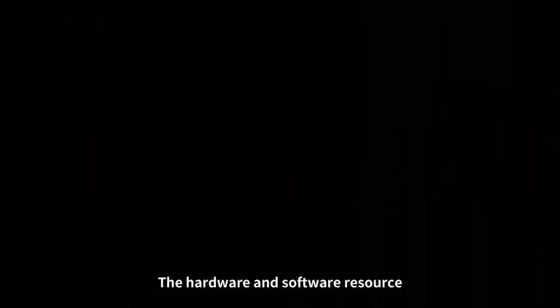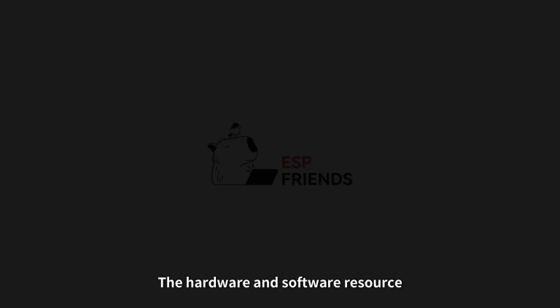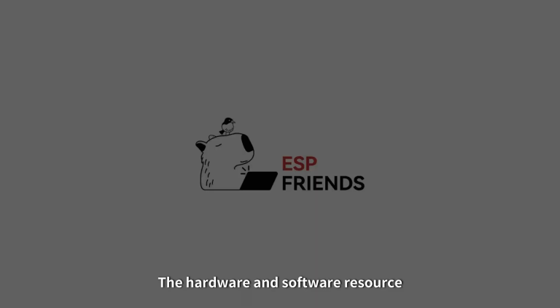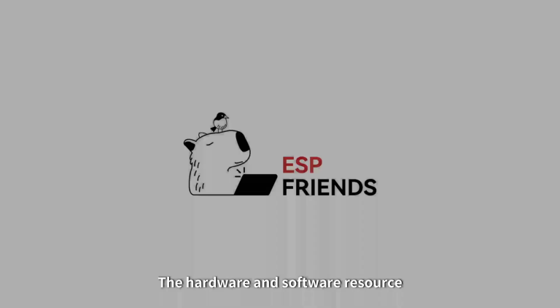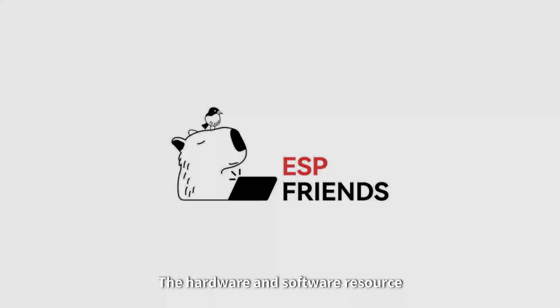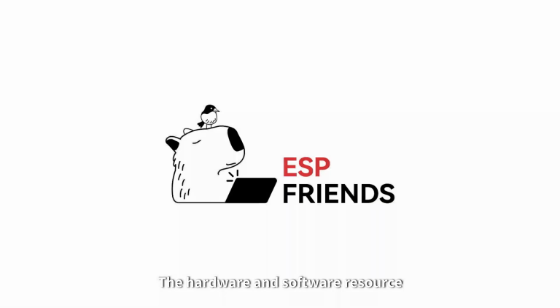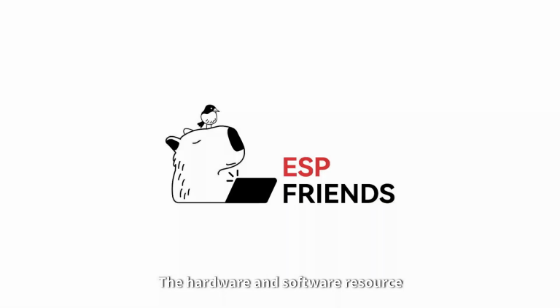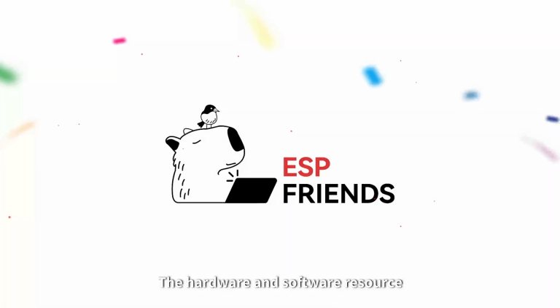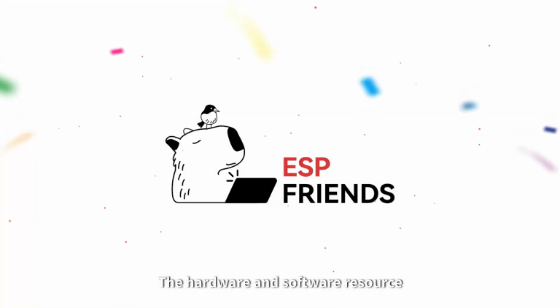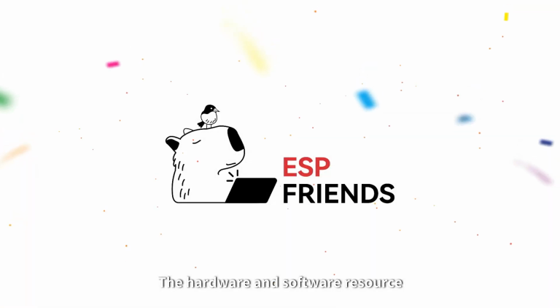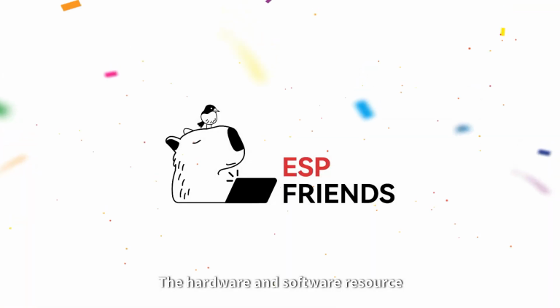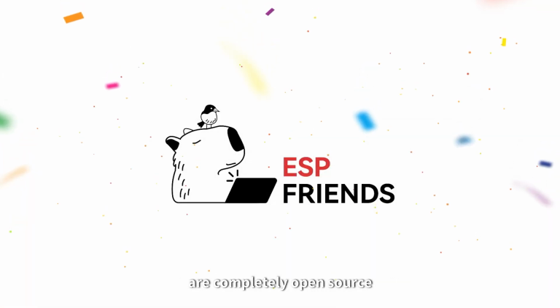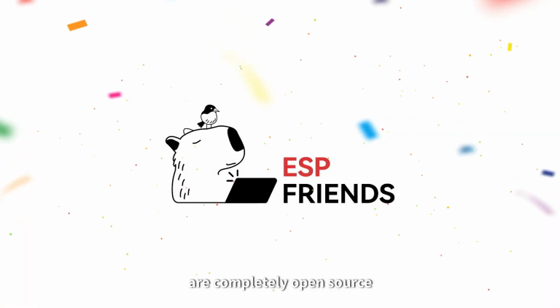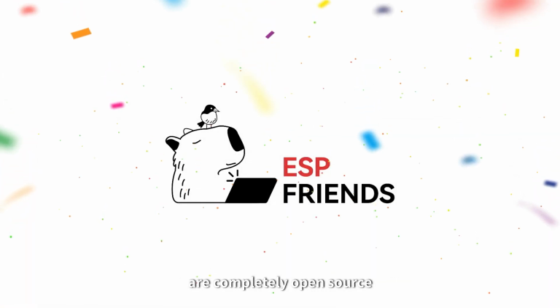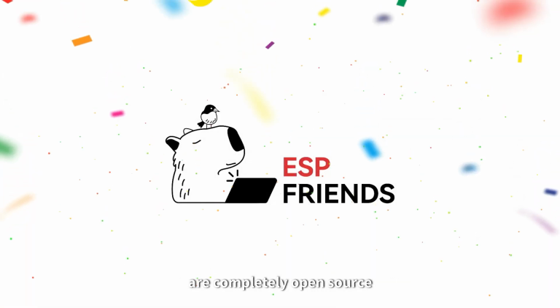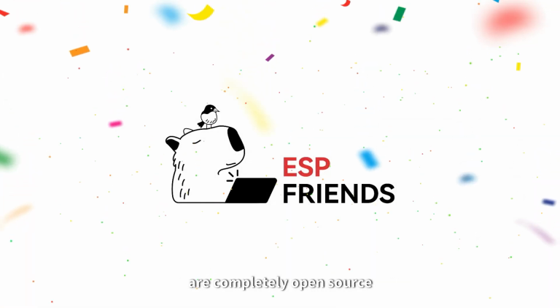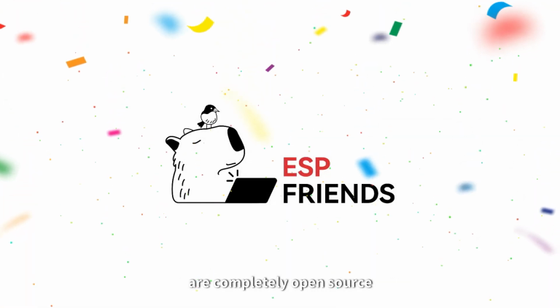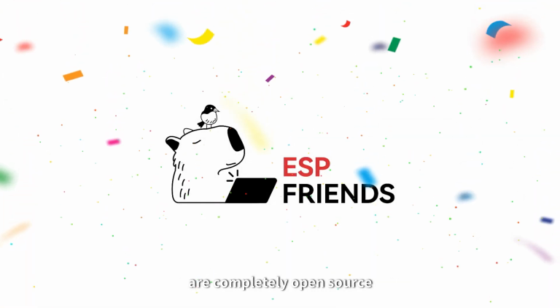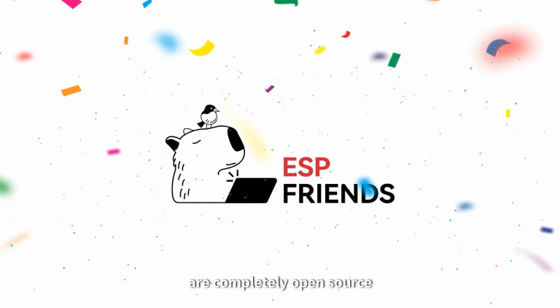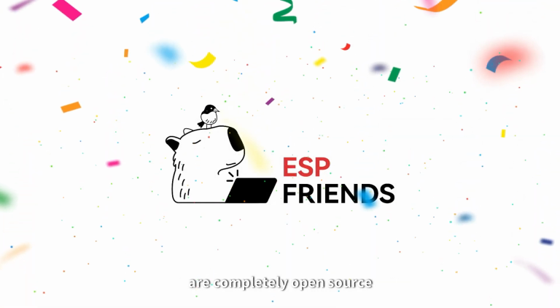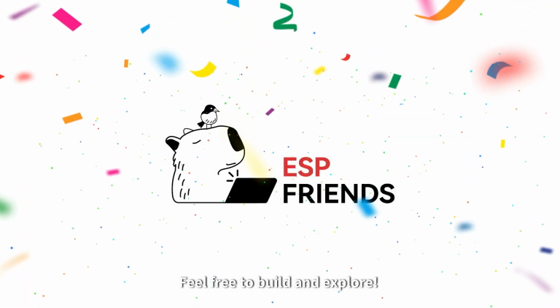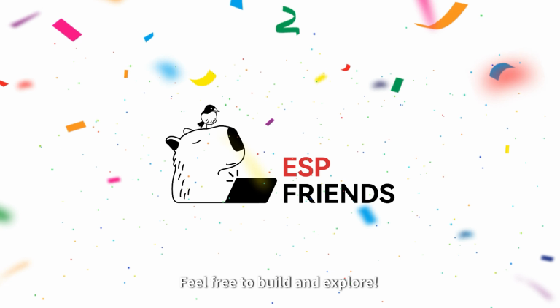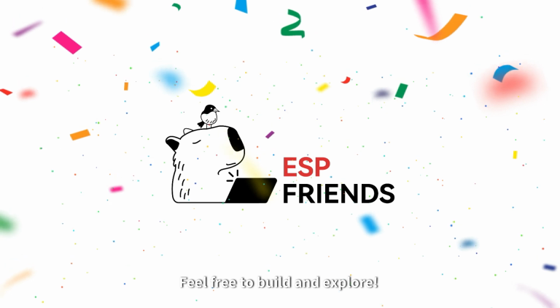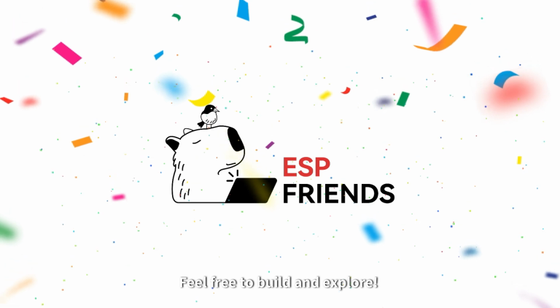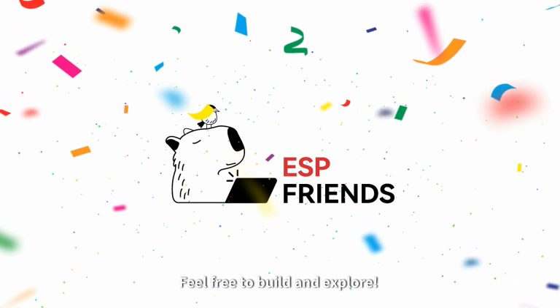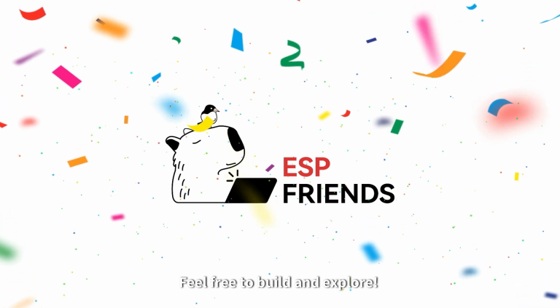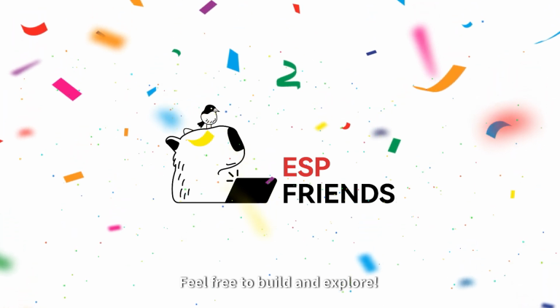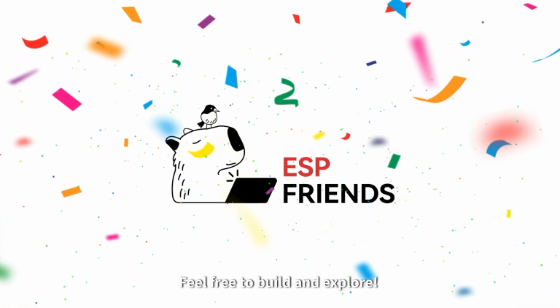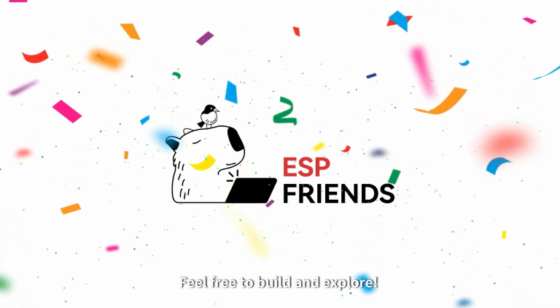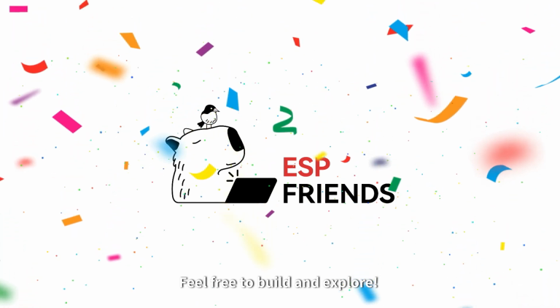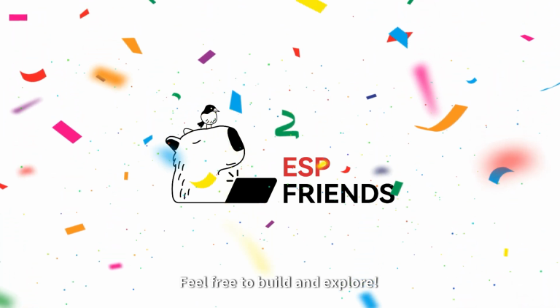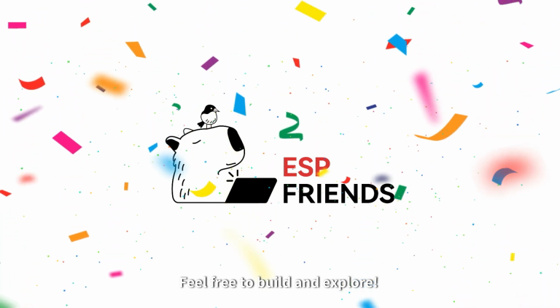The hardware and software resources are completely open source. Feel free to build and explore.